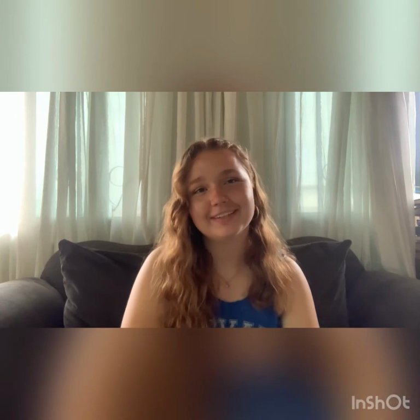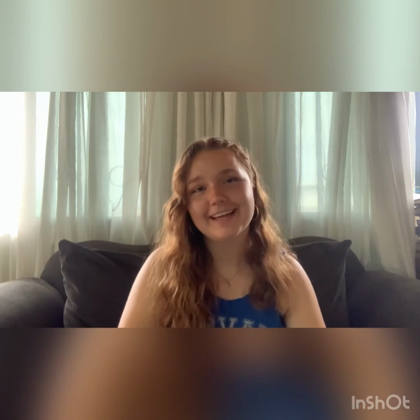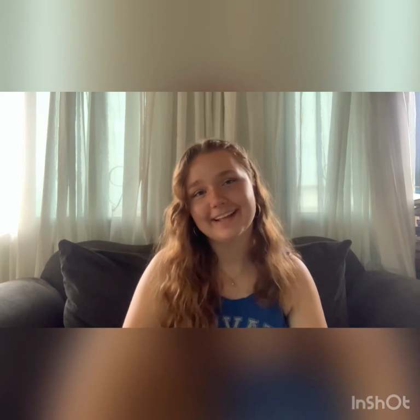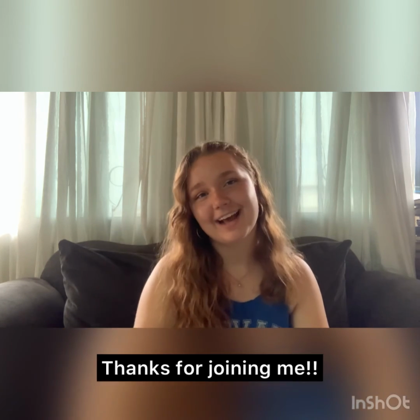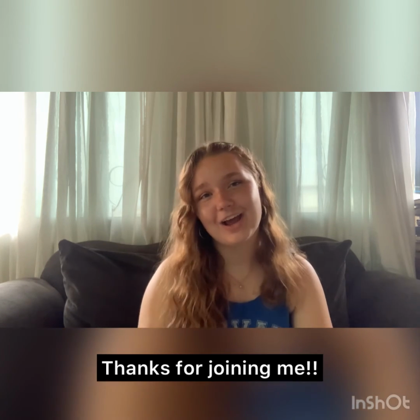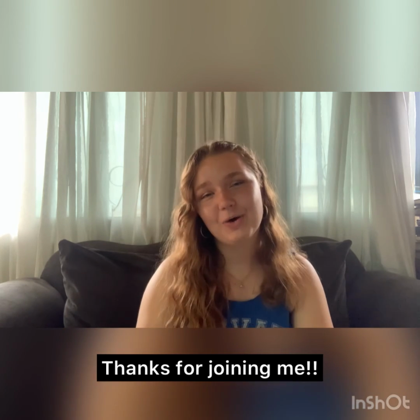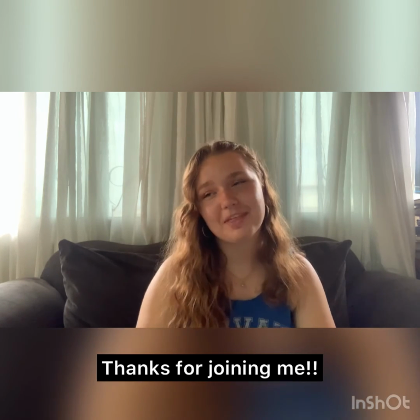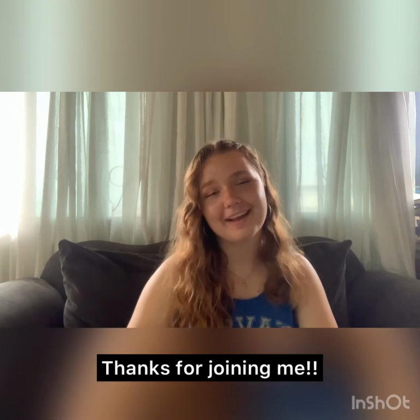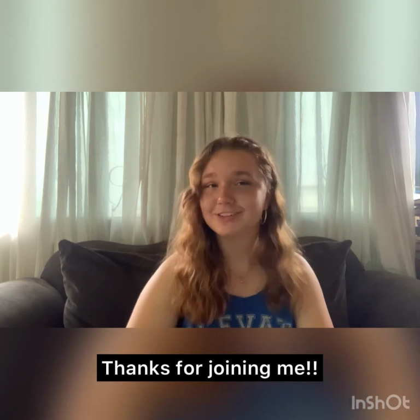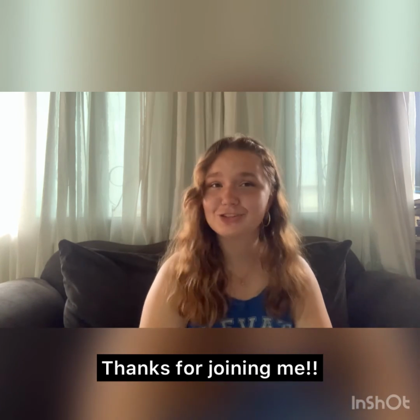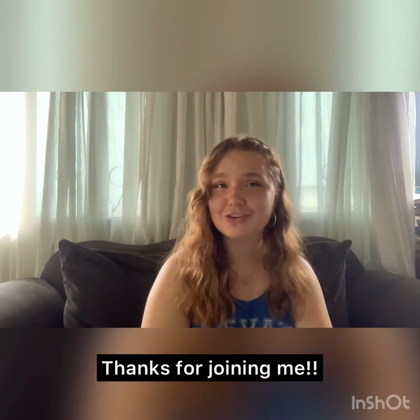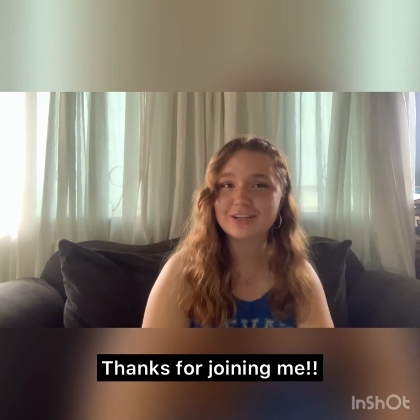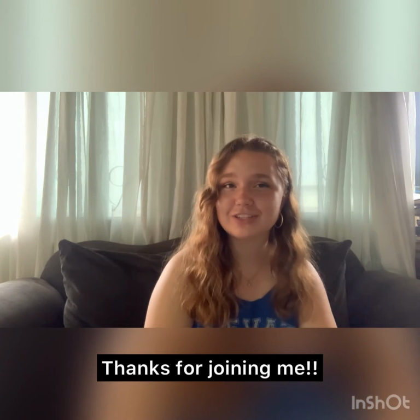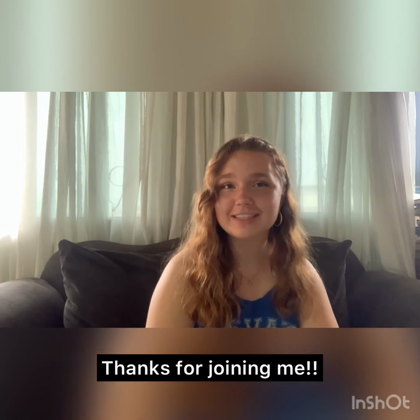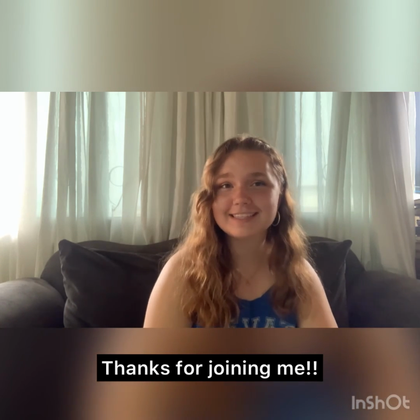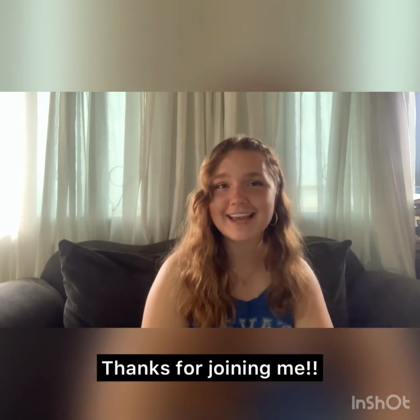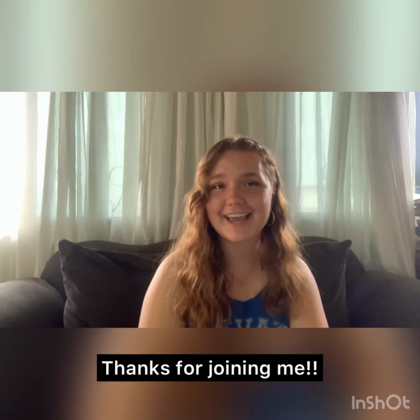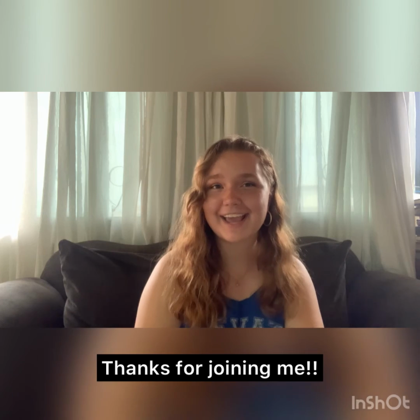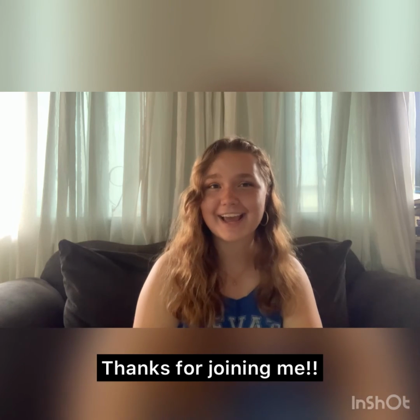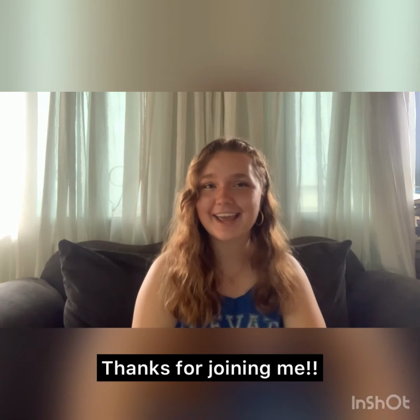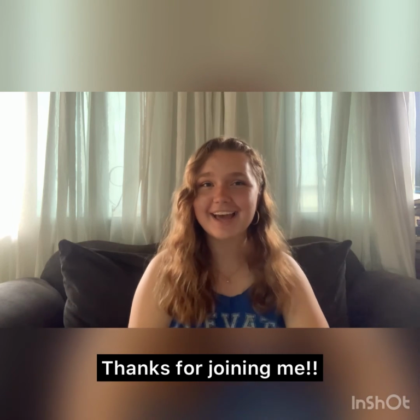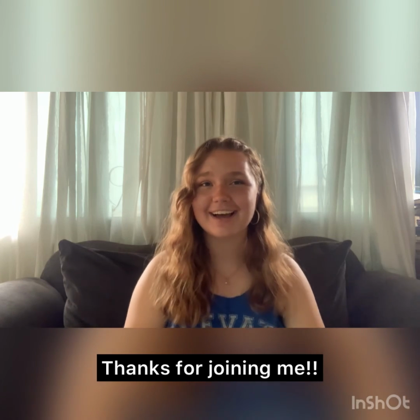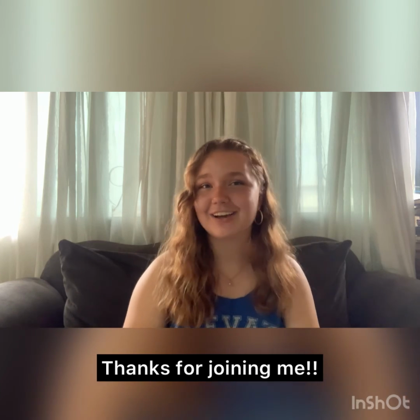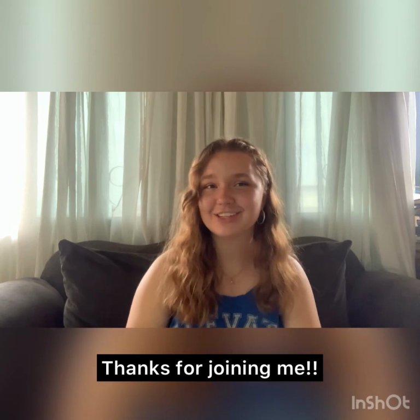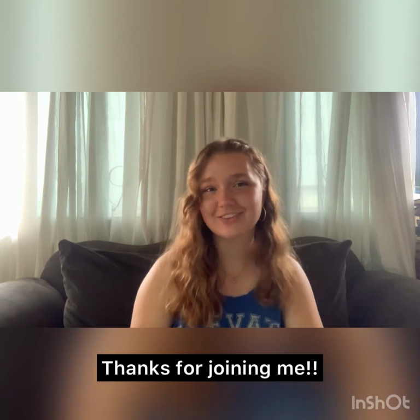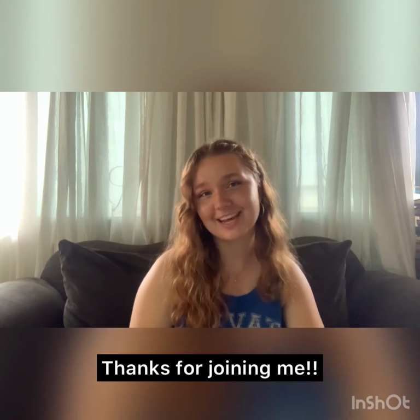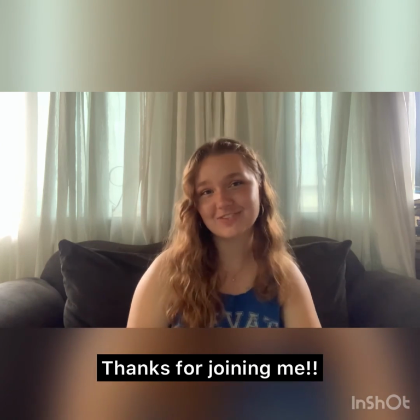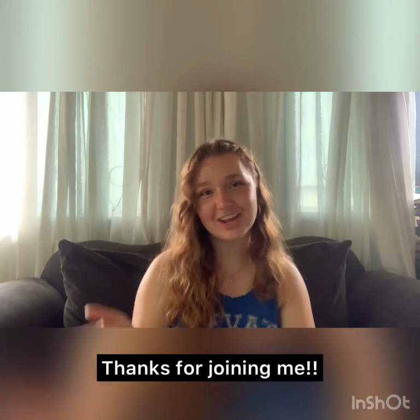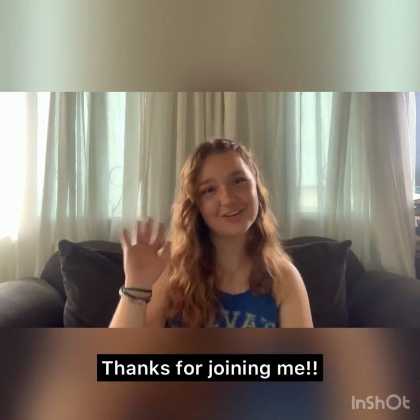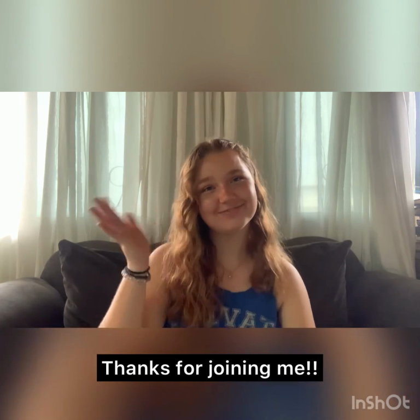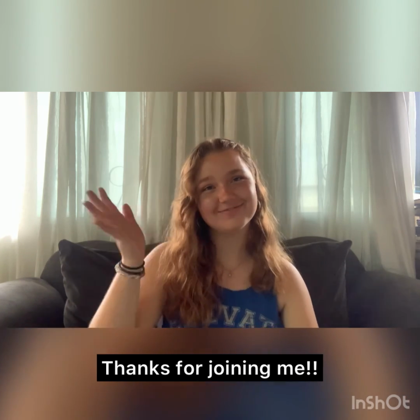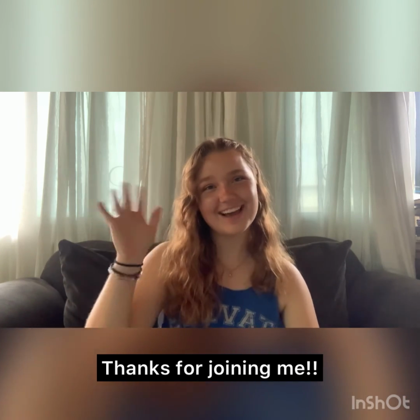I hope that answers your questions, and I'll see you in the next video. Bye!